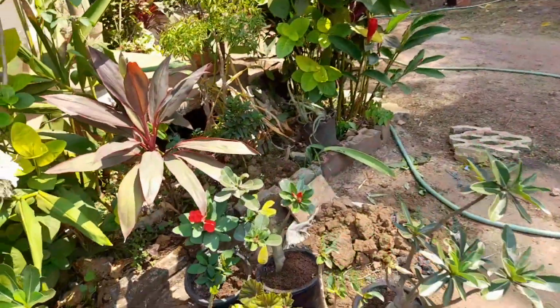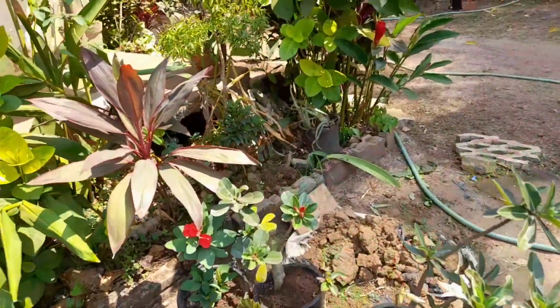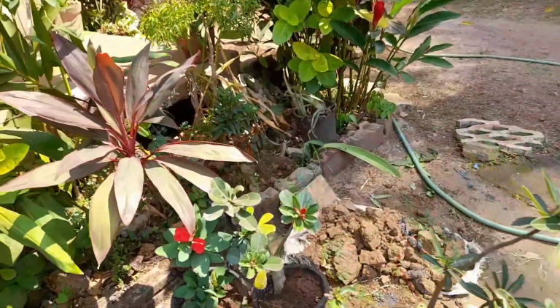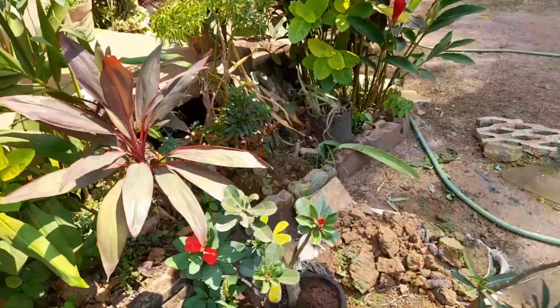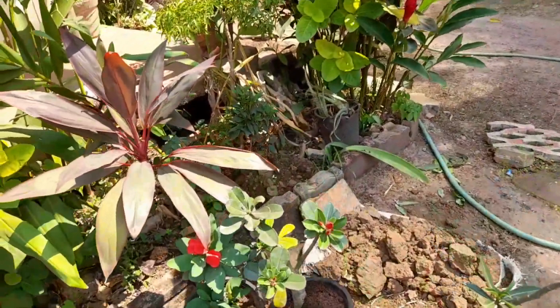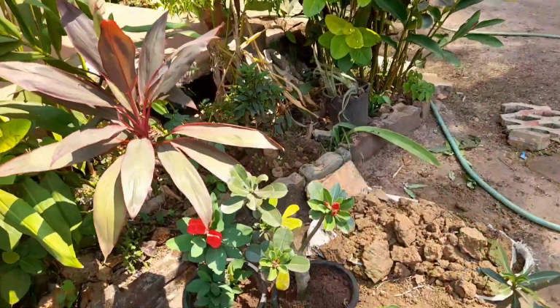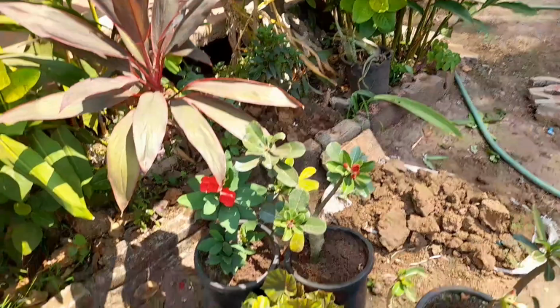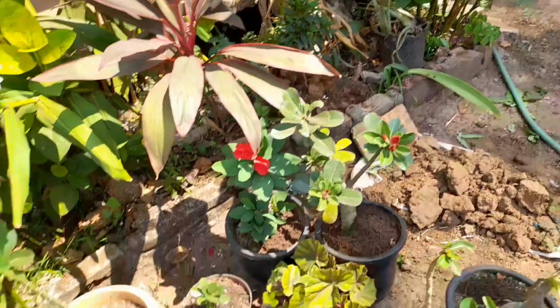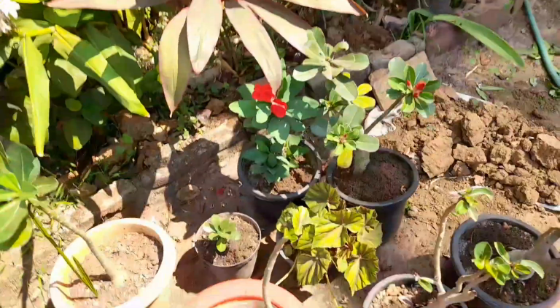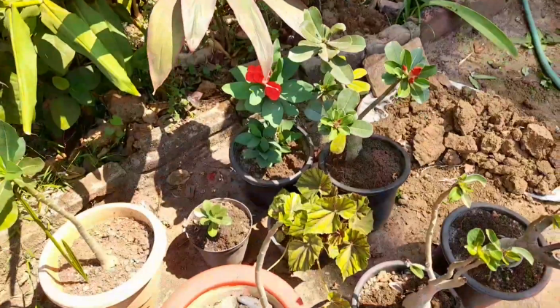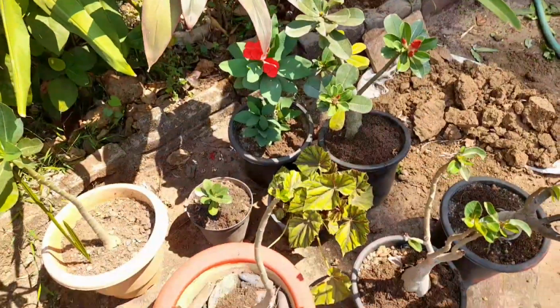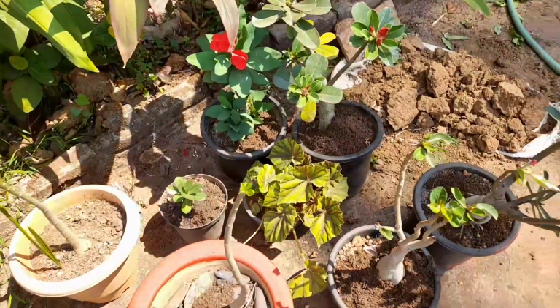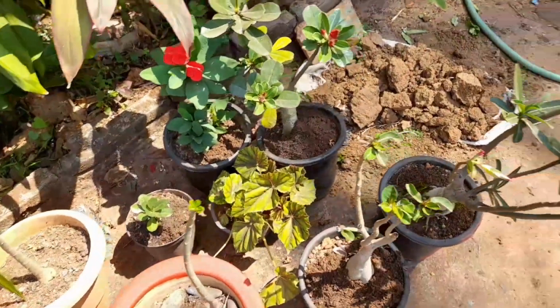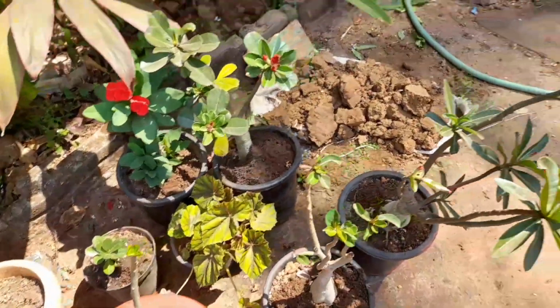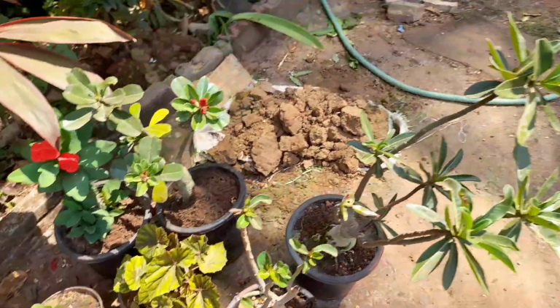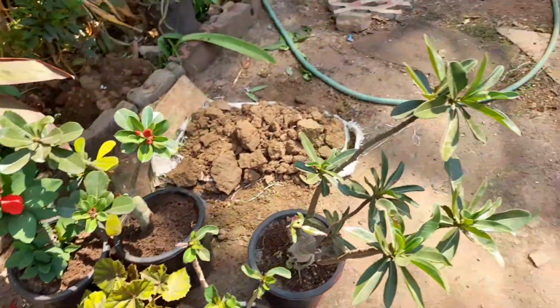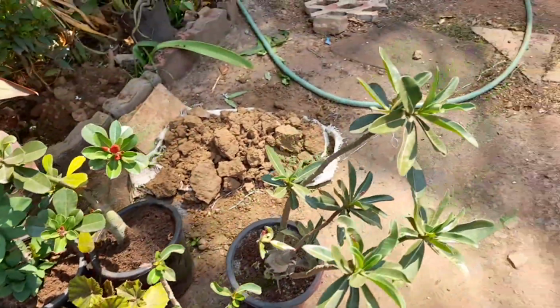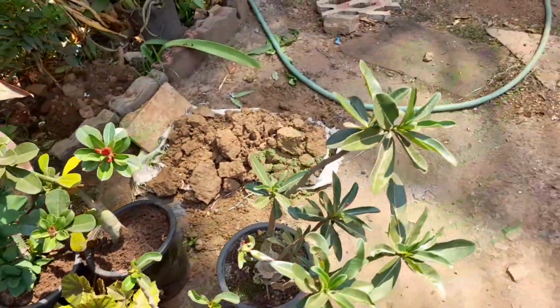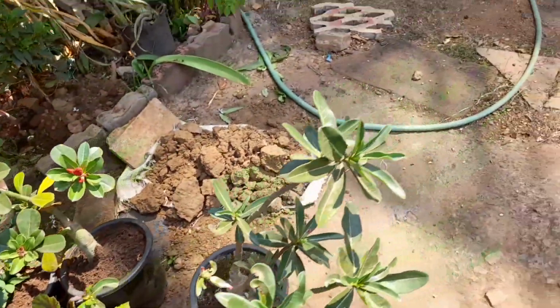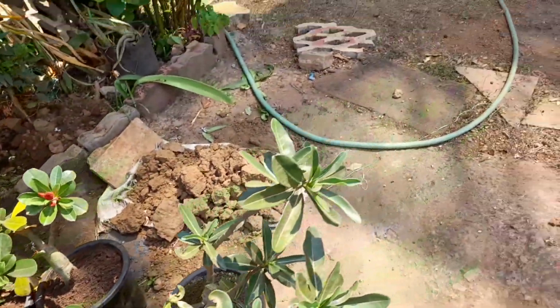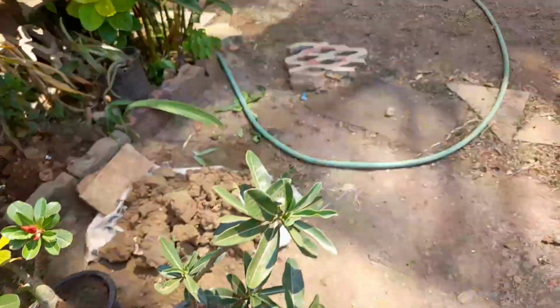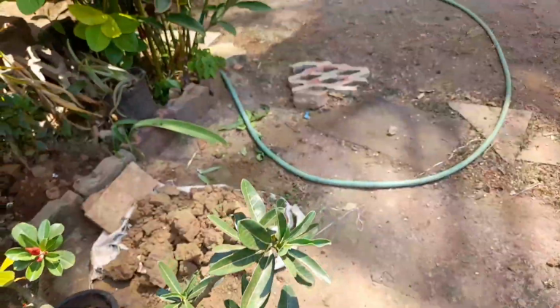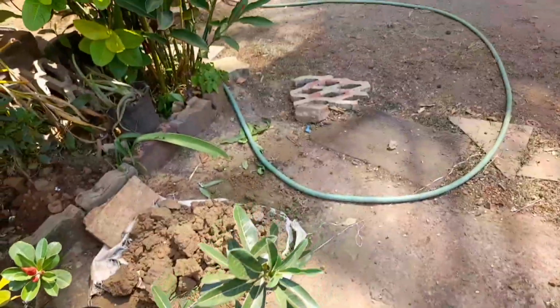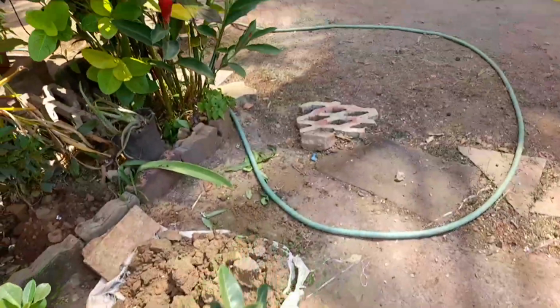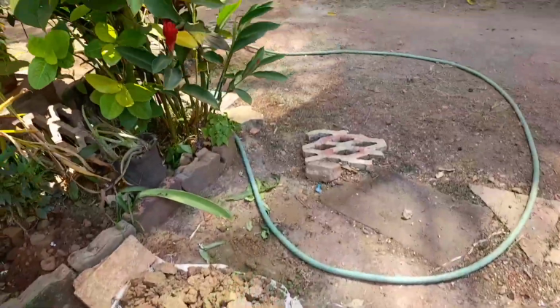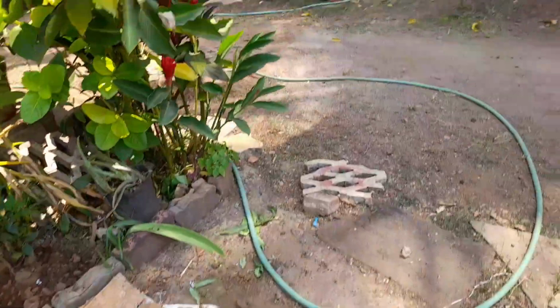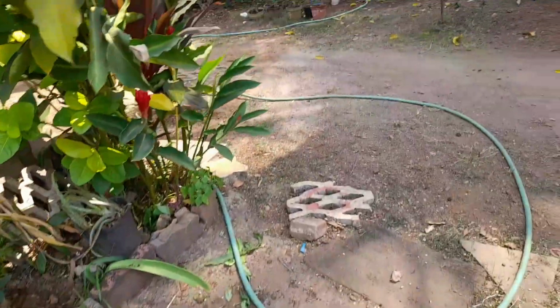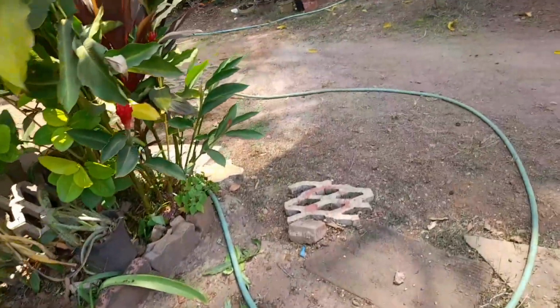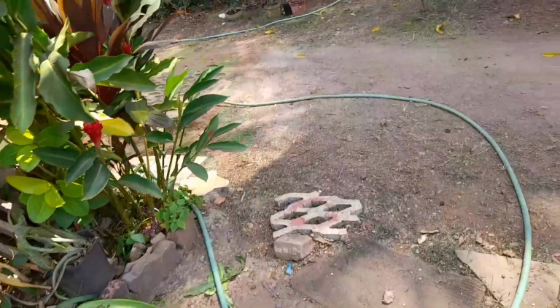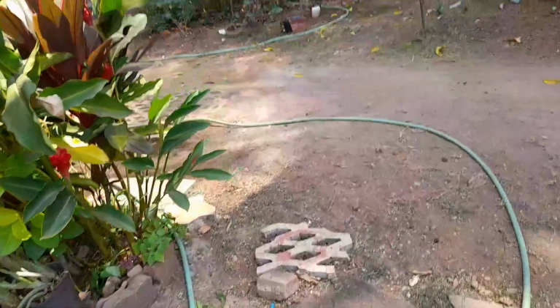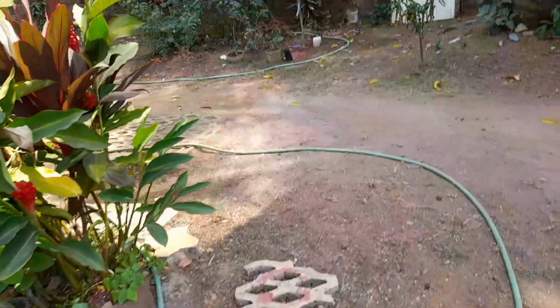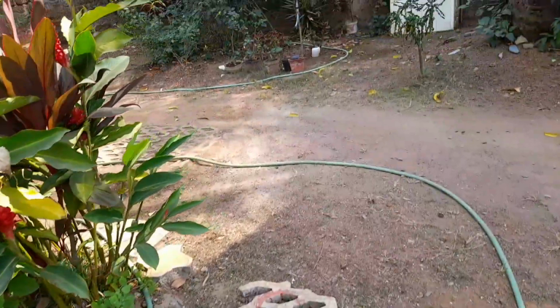These are the adenium plants. My mom likes adenium plants.